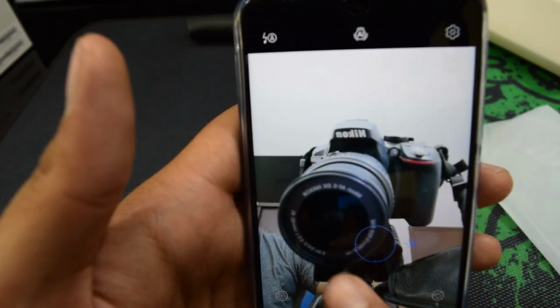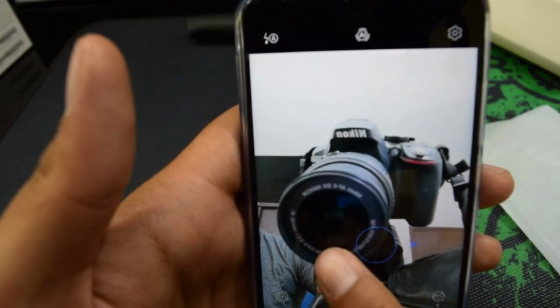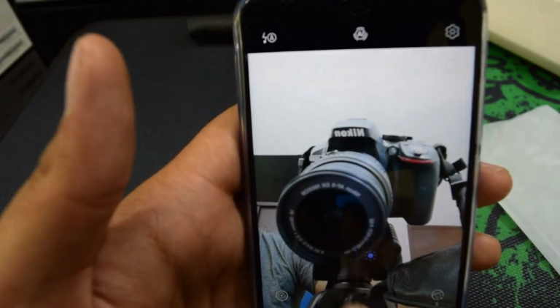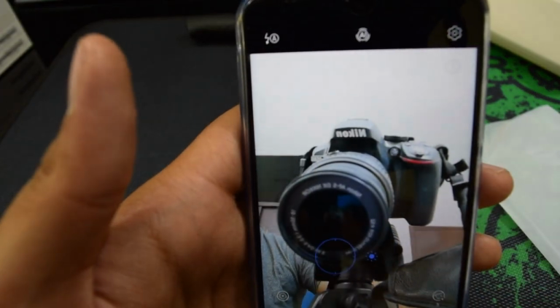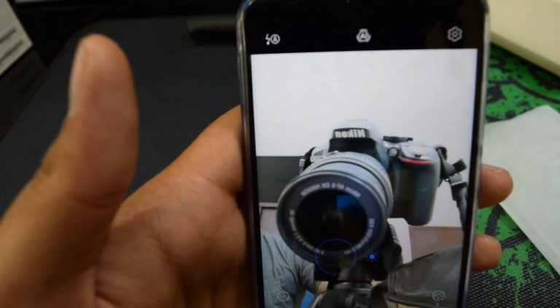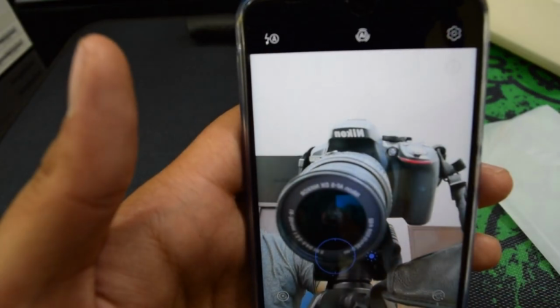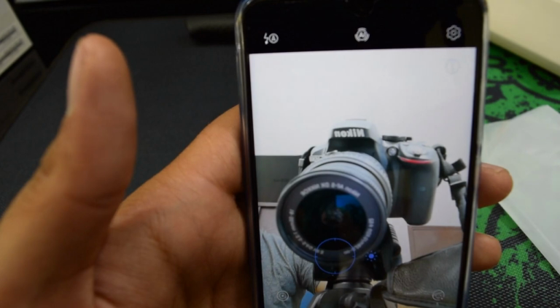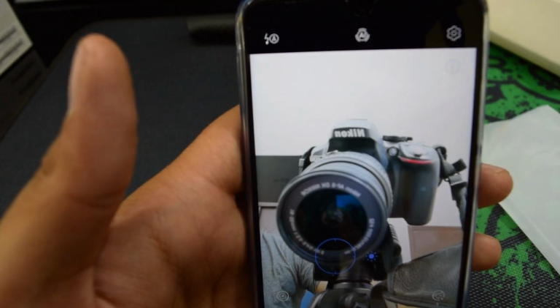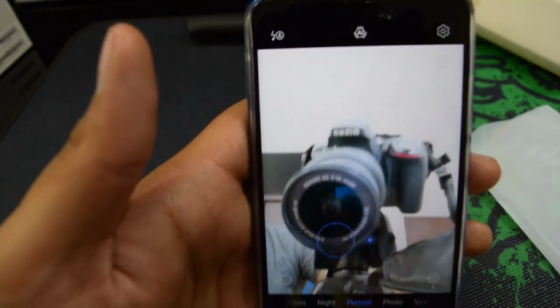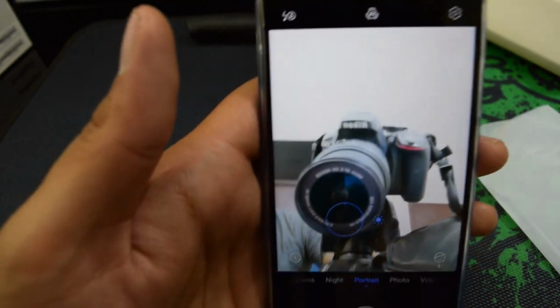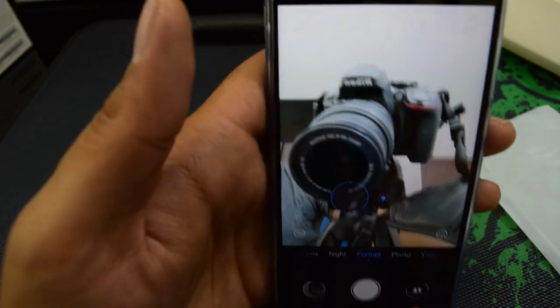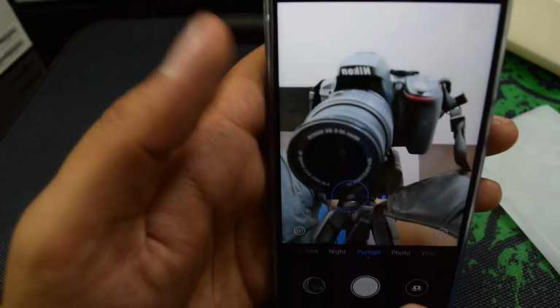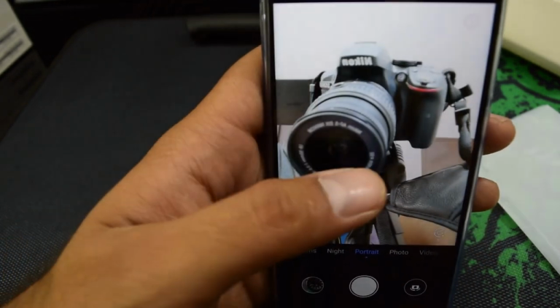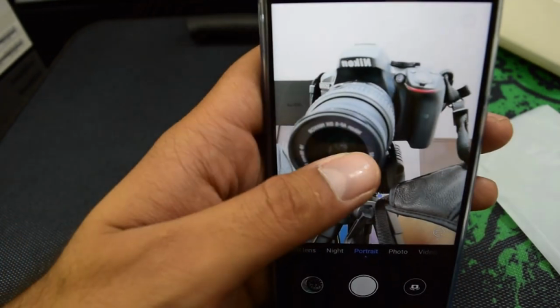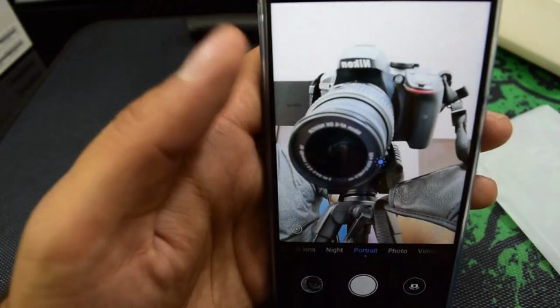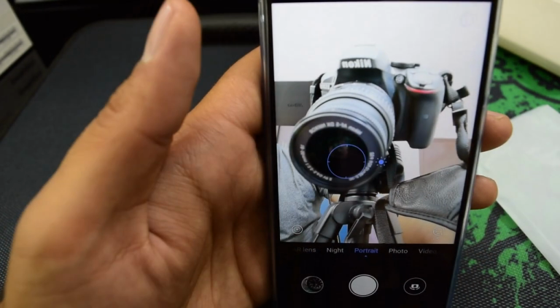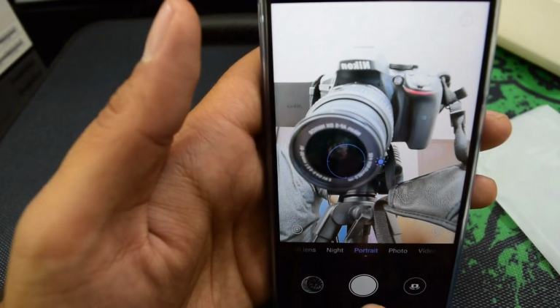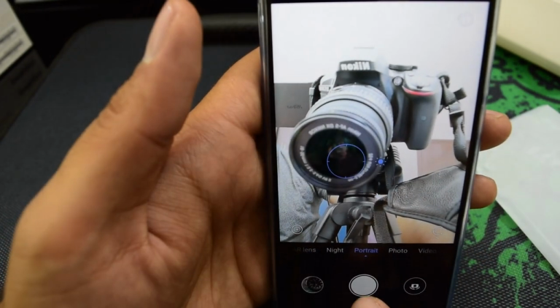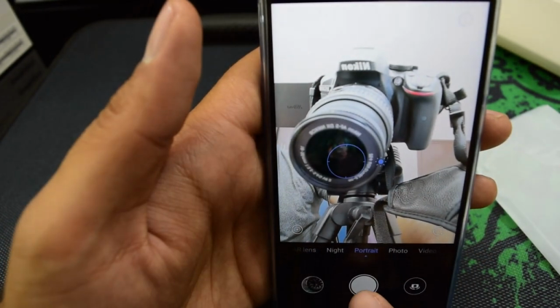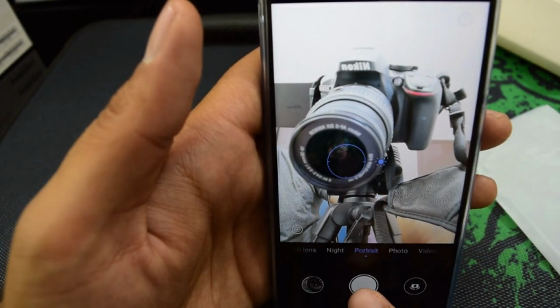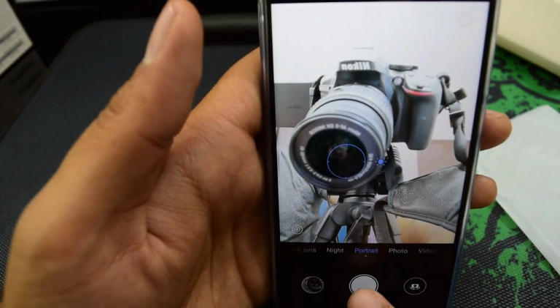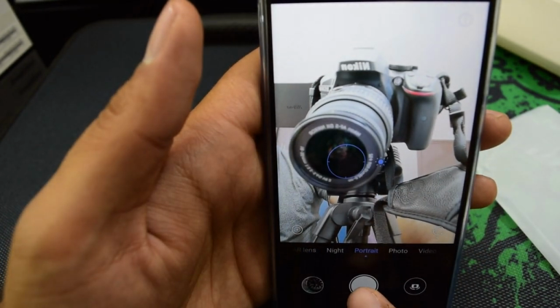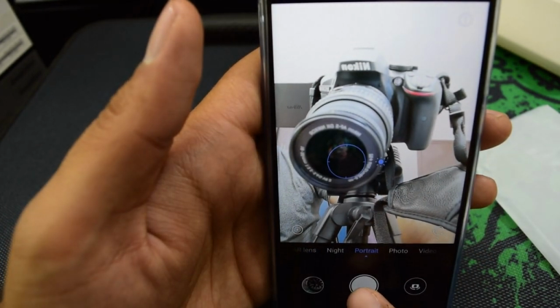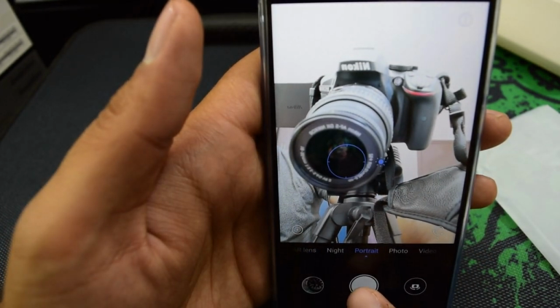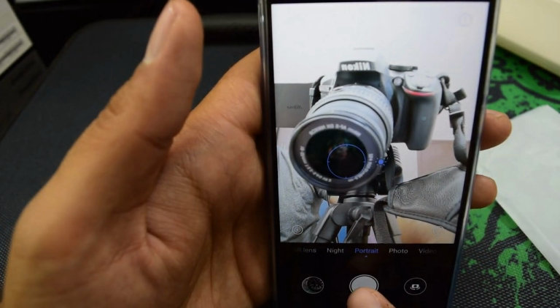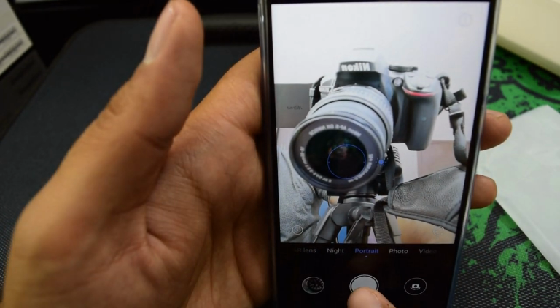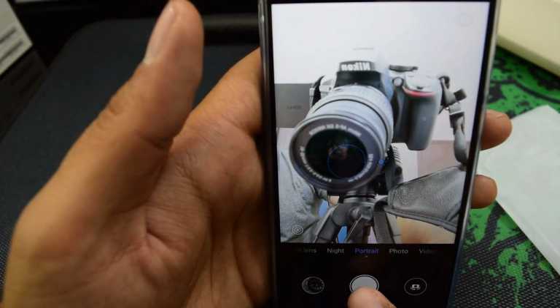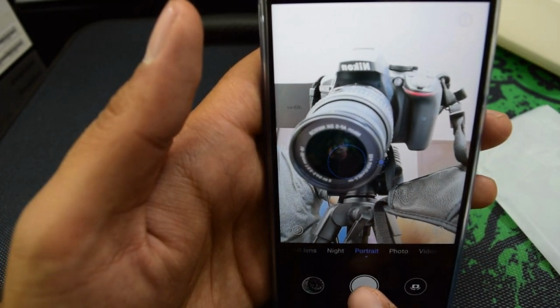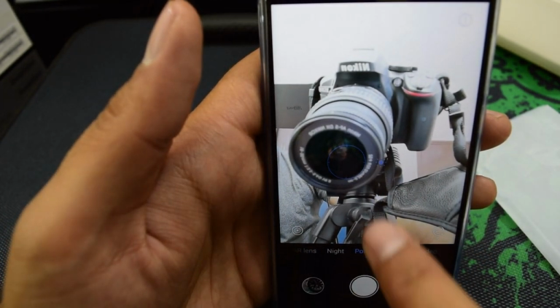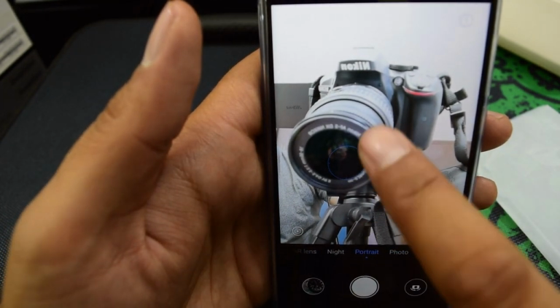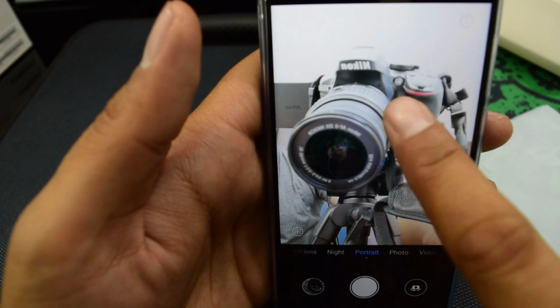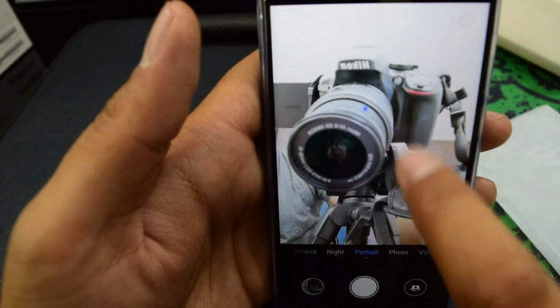Let me focus on some objects to see the quality of this camera. Unfortunately the front camera cannot focus on close objects, but I'll still take a picture and add it so you can see at the end.